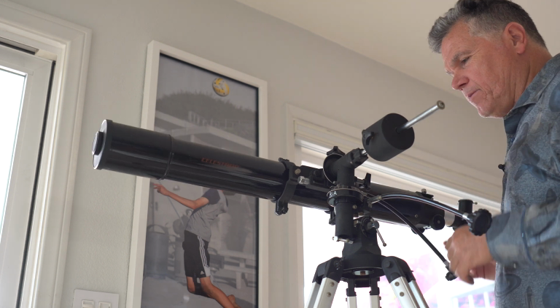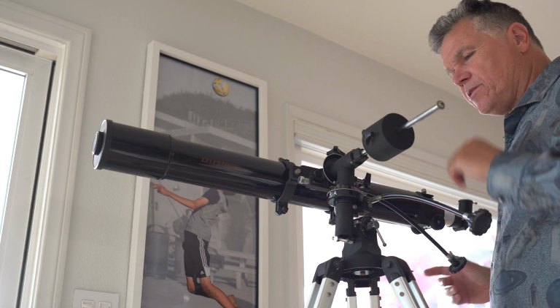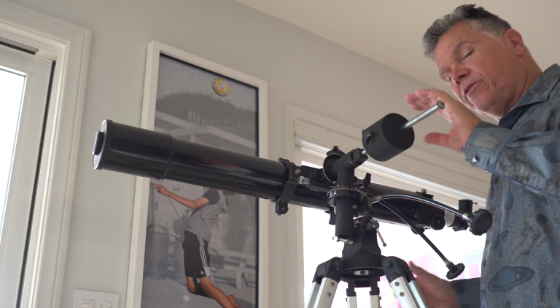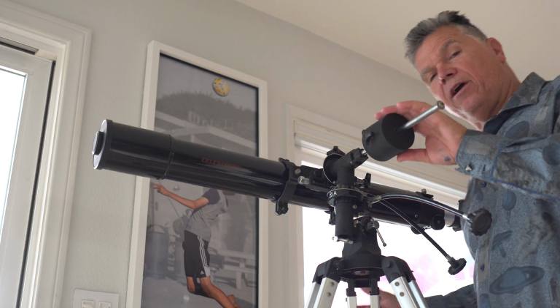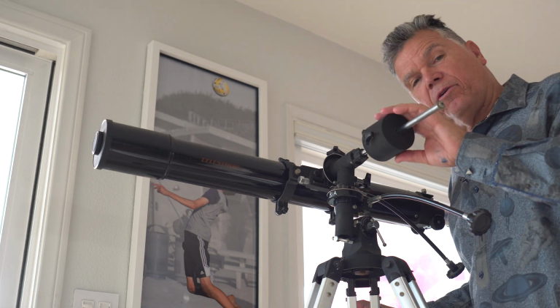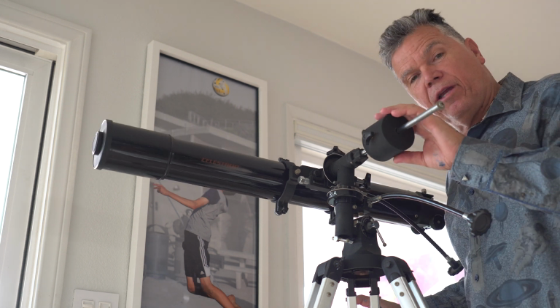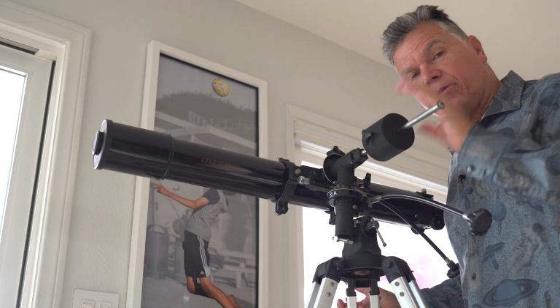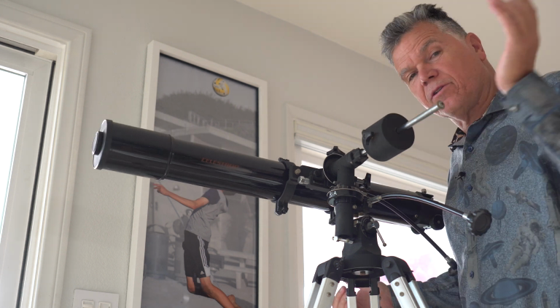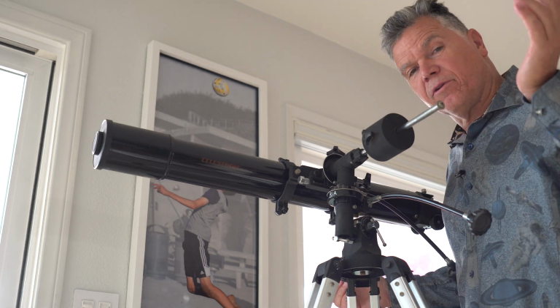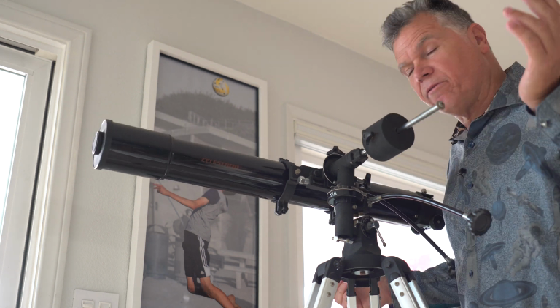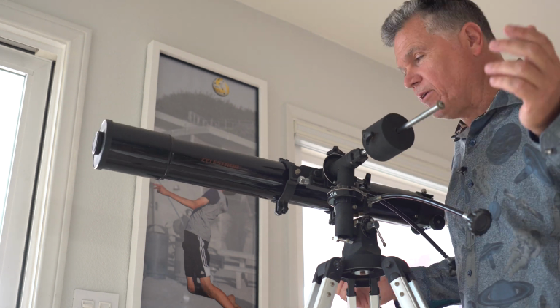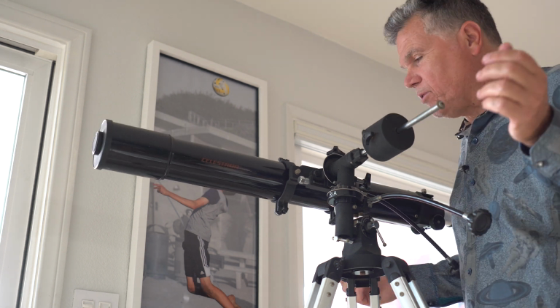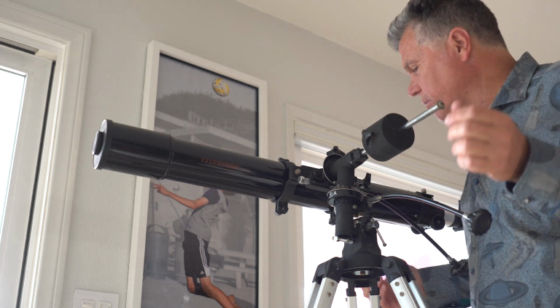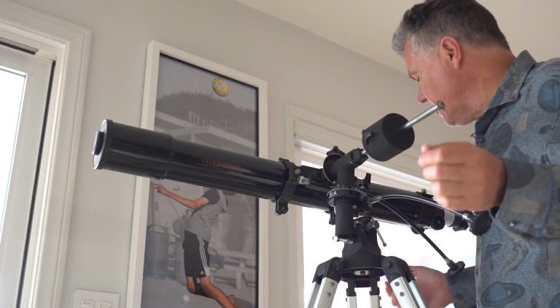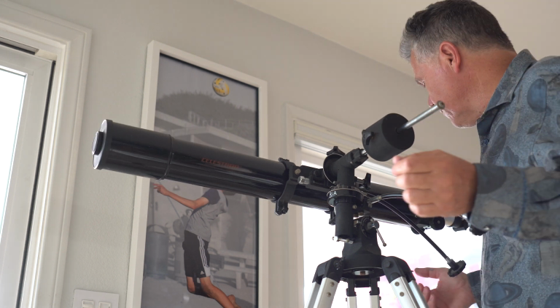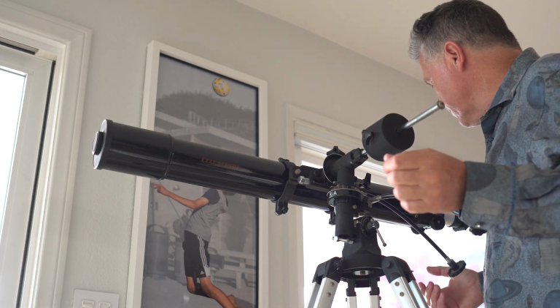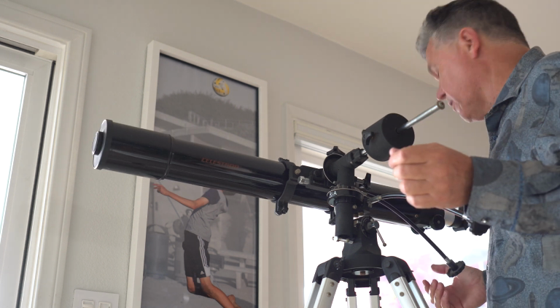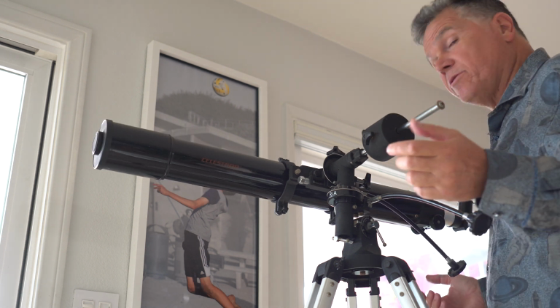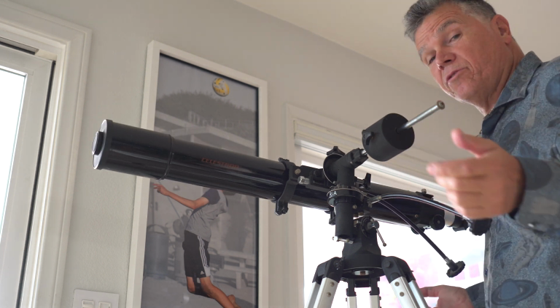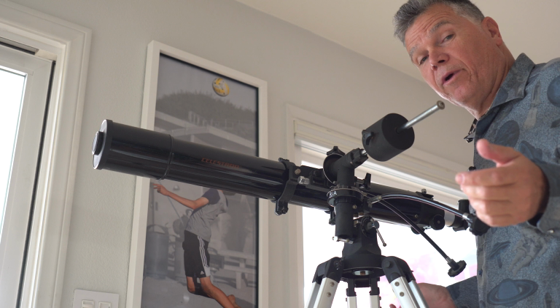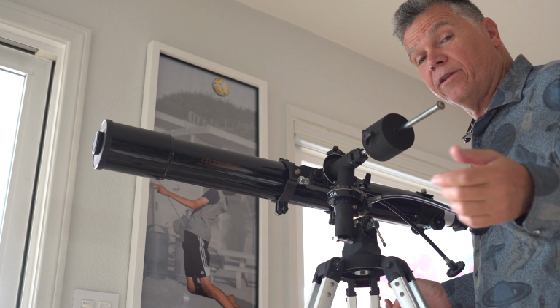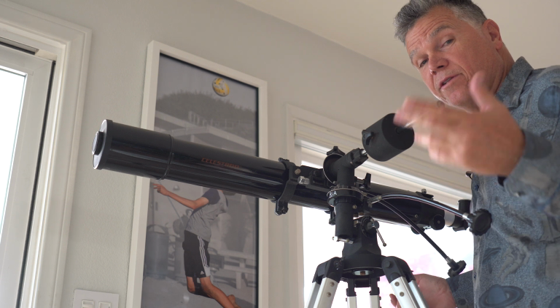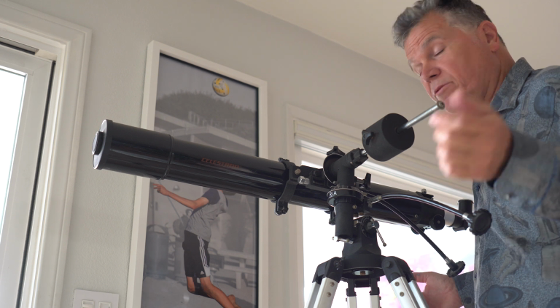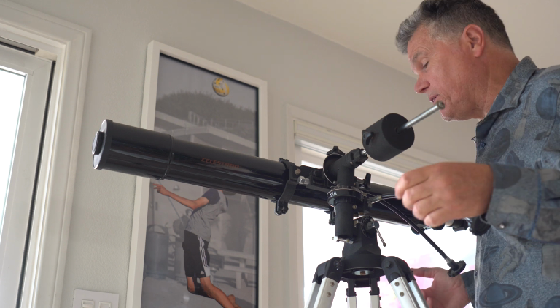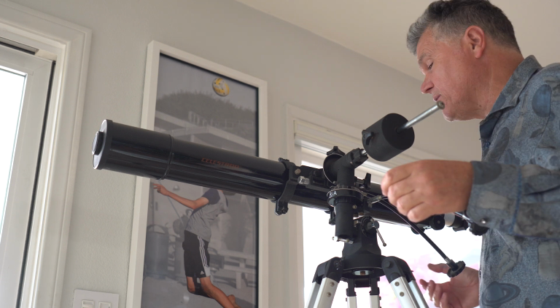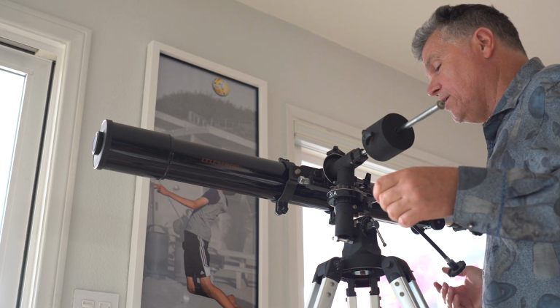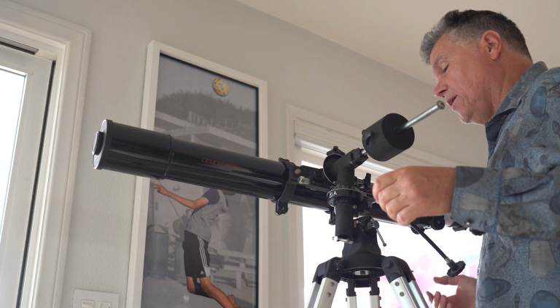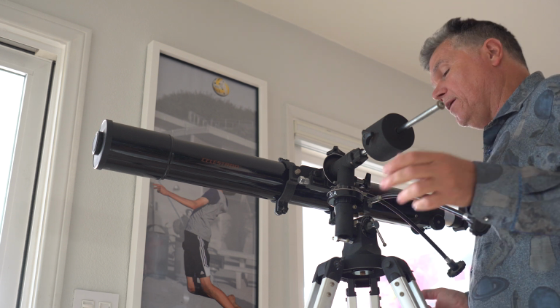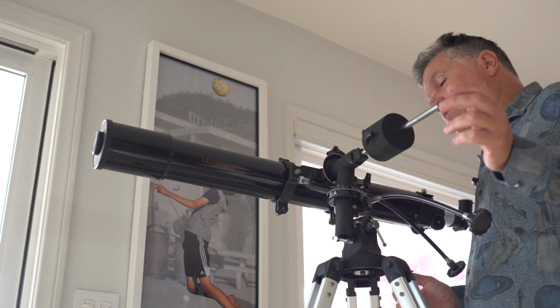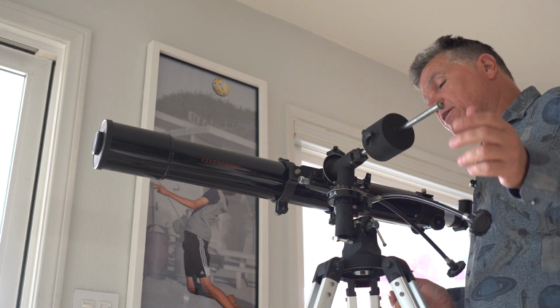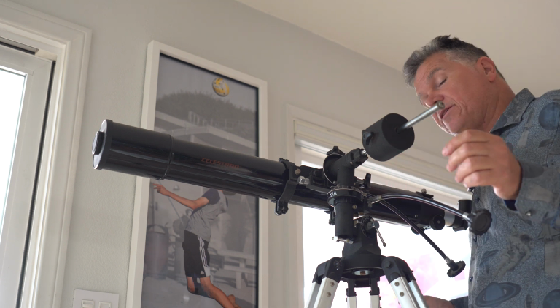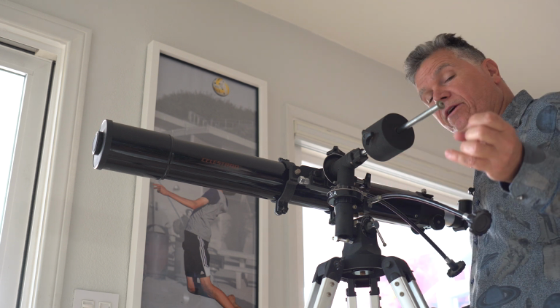You still have a counterweight, which isn't really valuable — it's extra weight, it's an extra piece. But it does work.